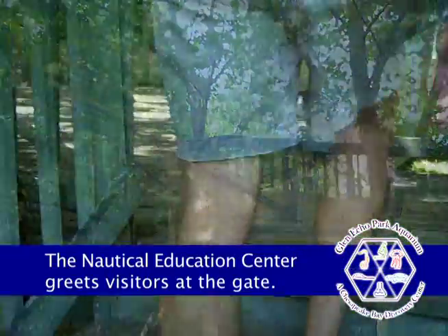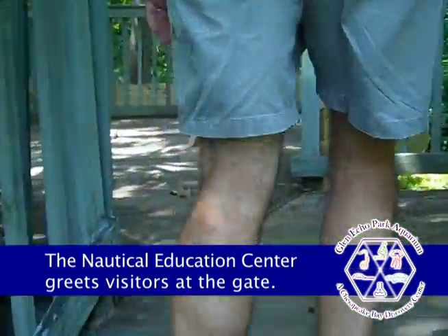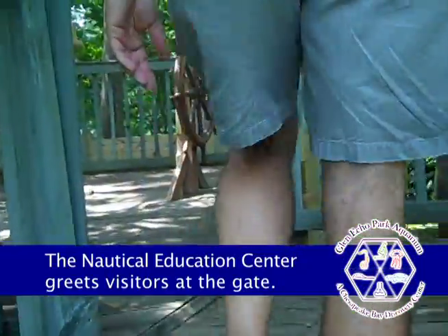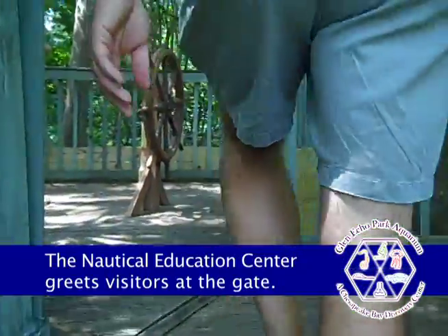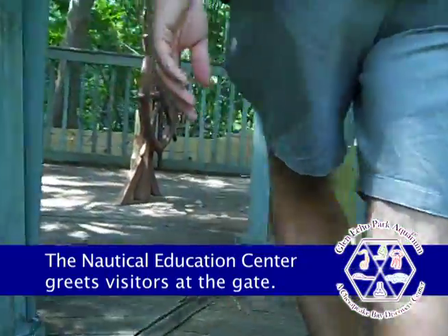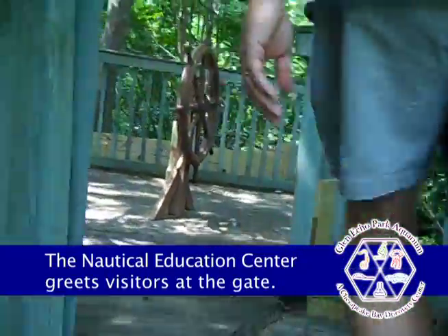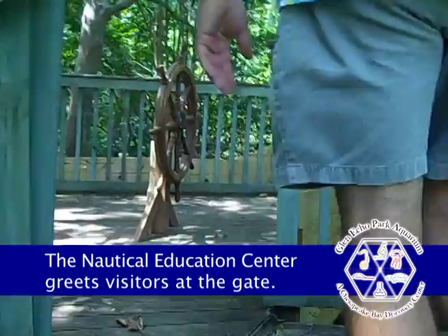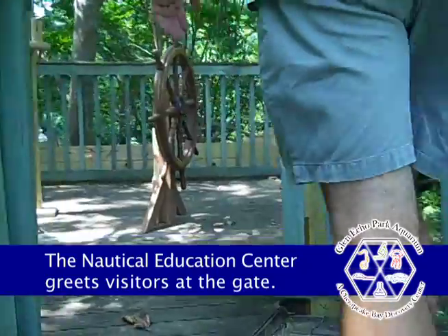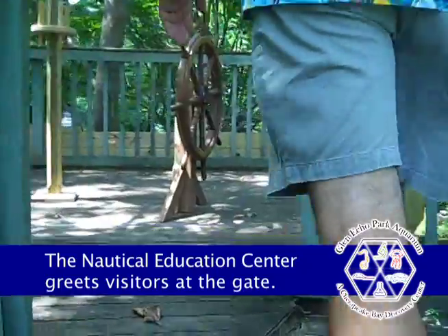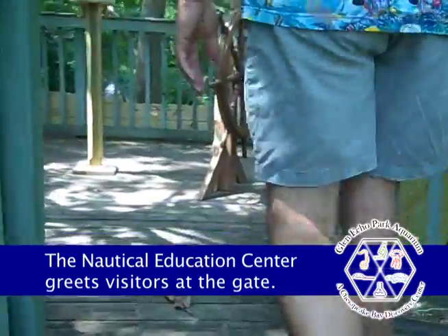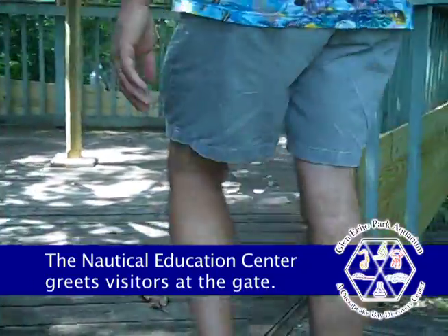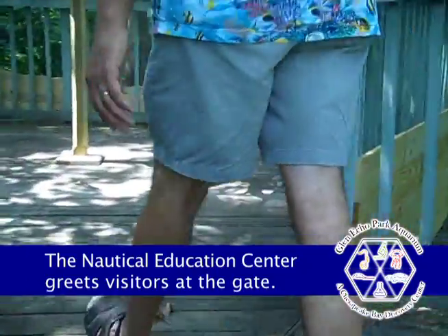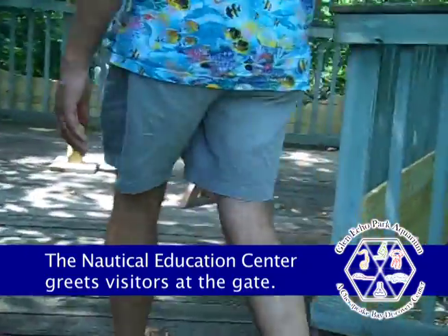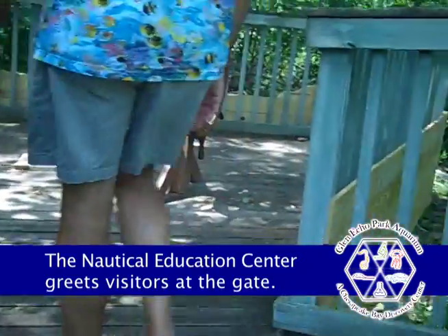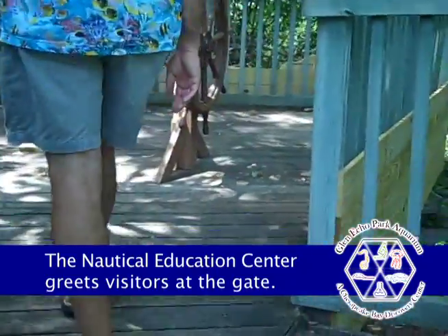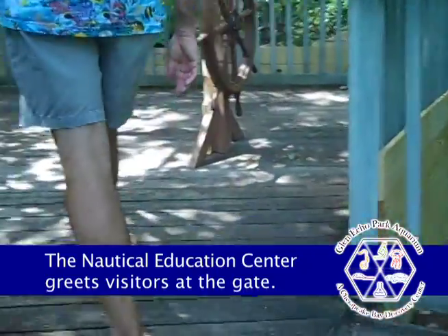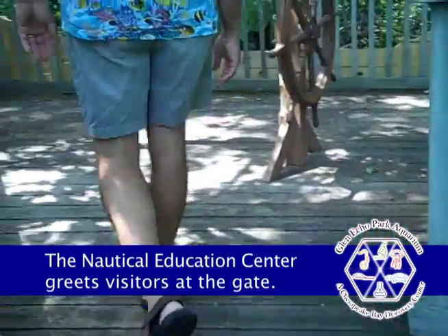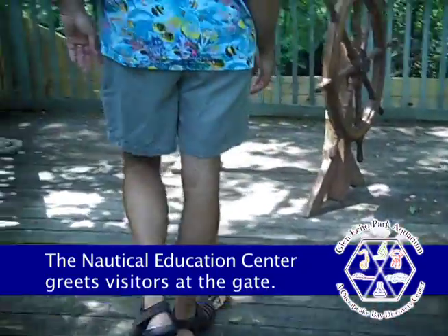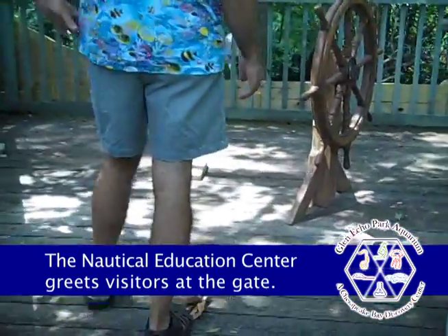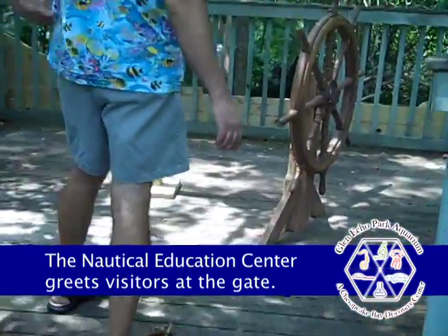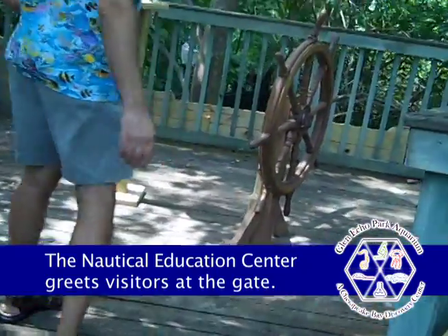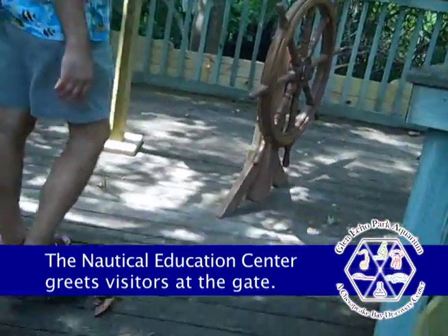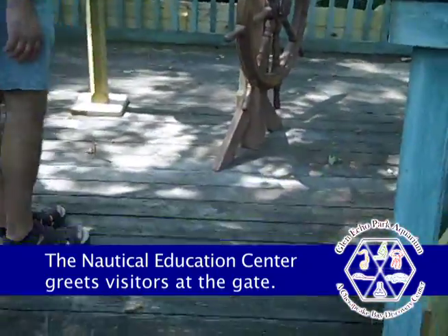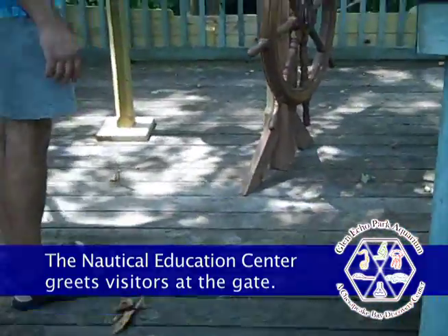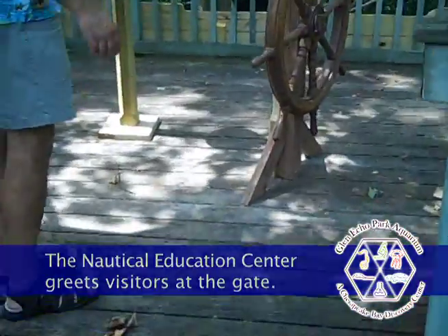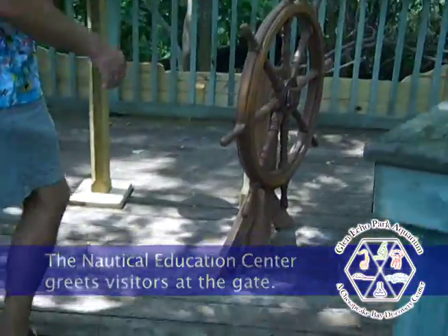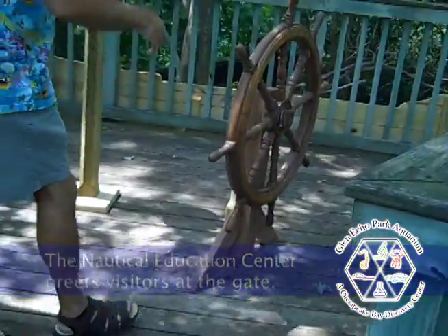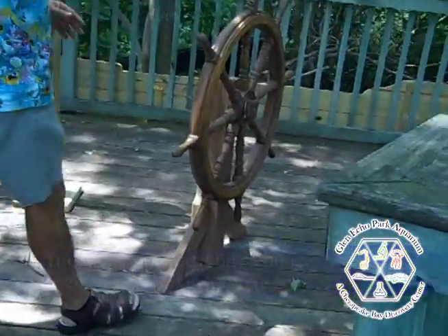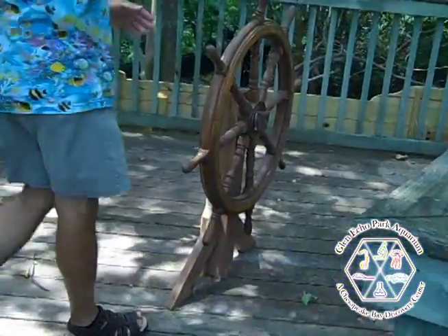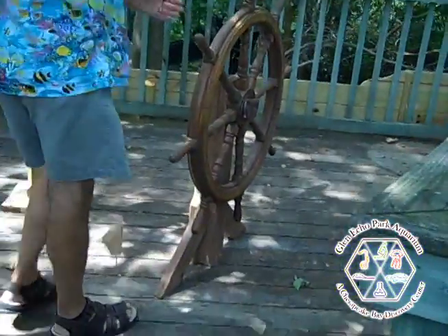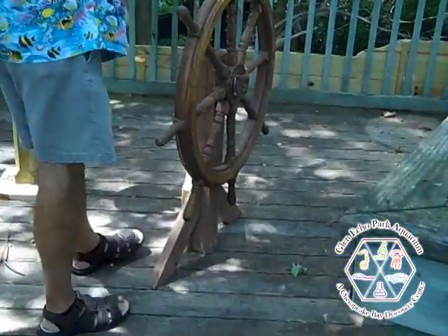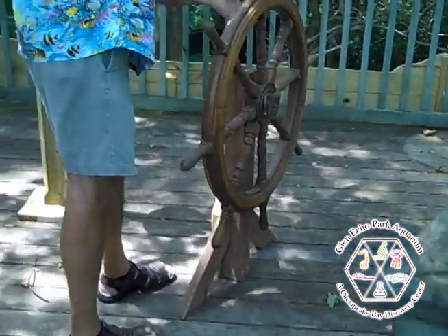Look at the helm. That is just the neatest thing.